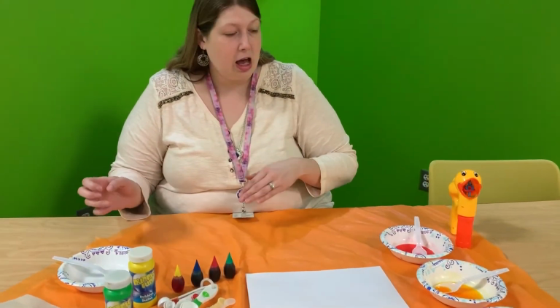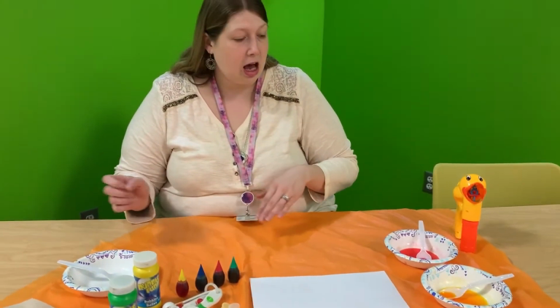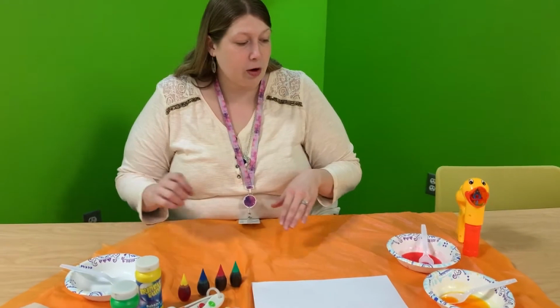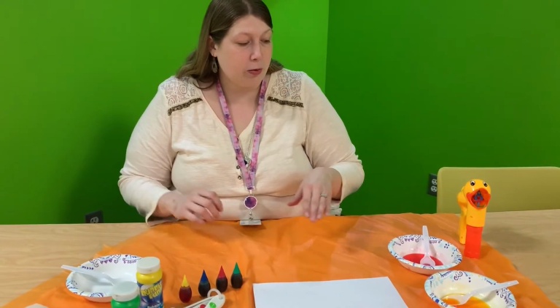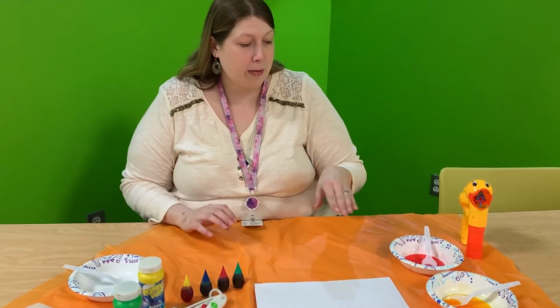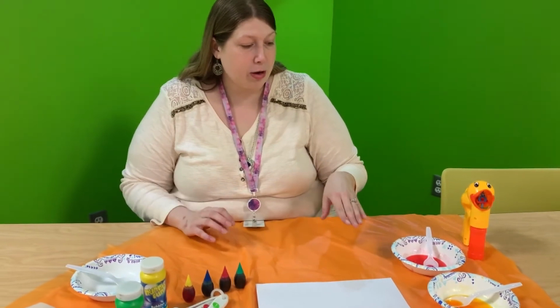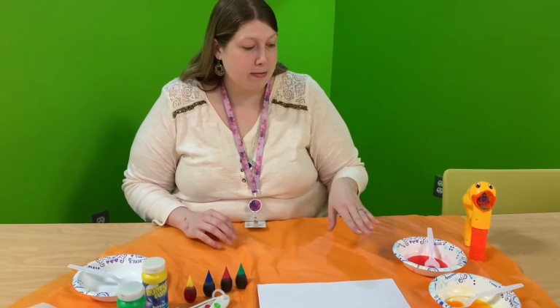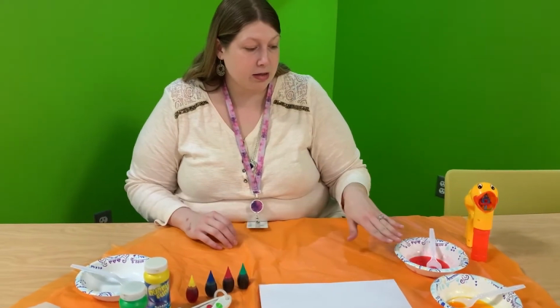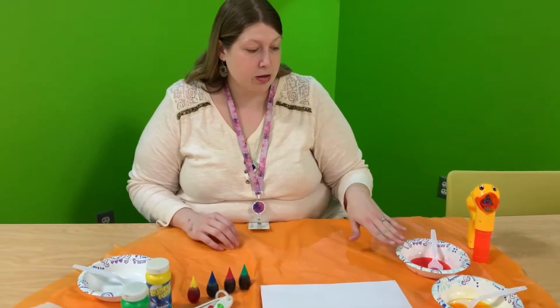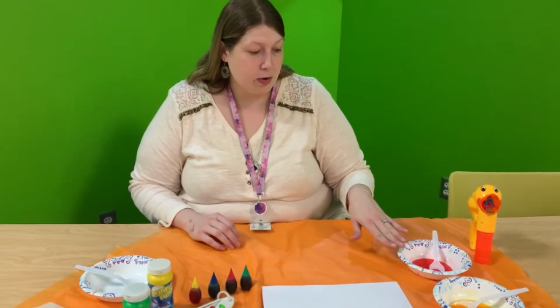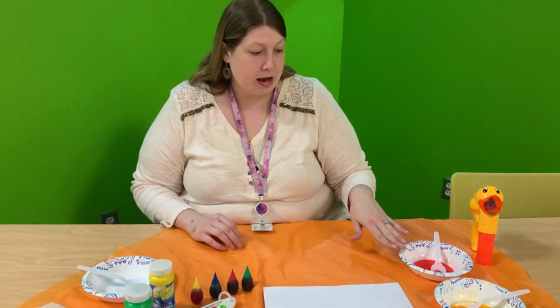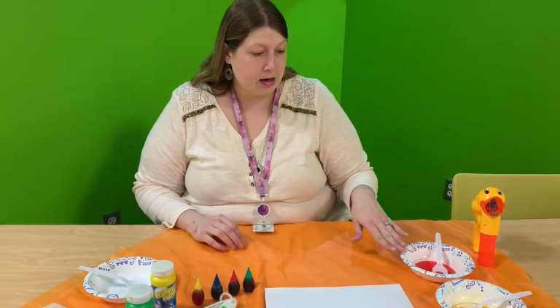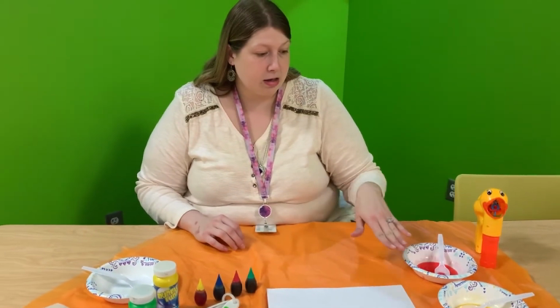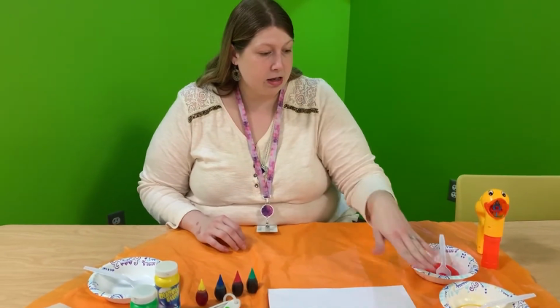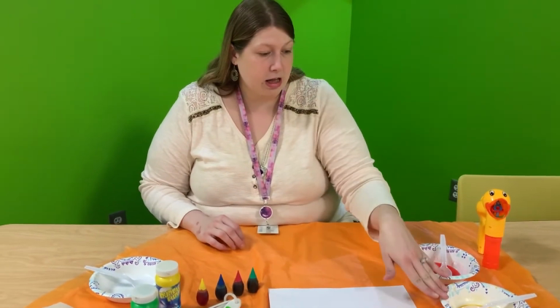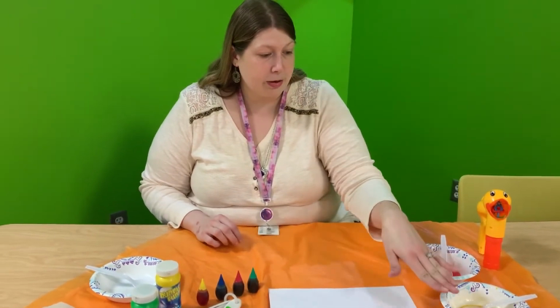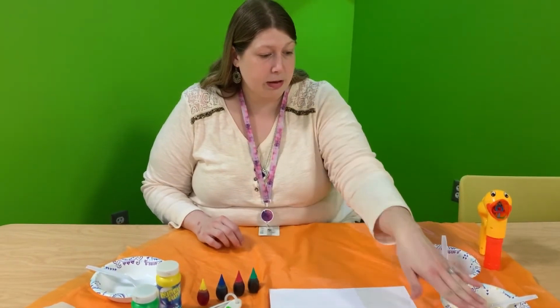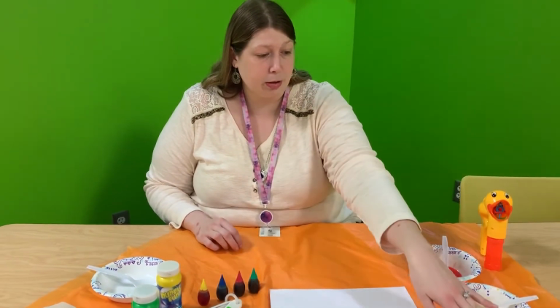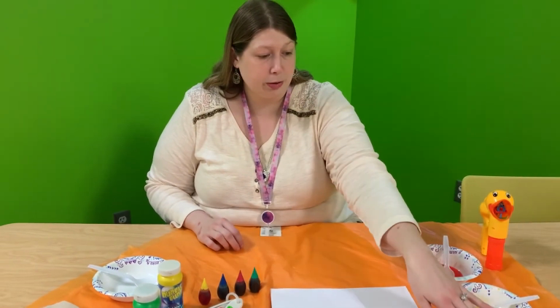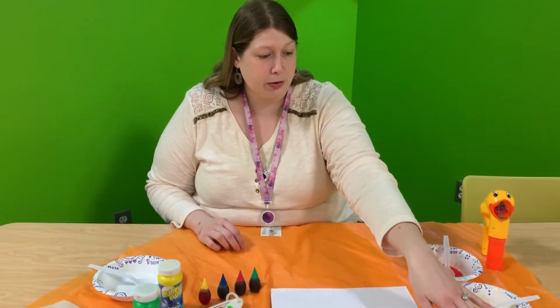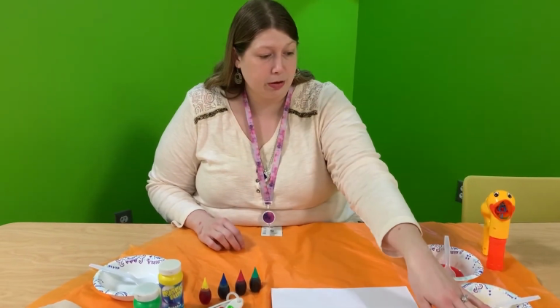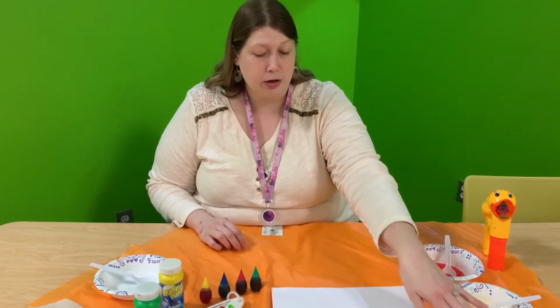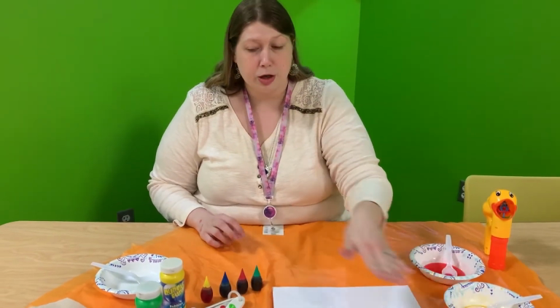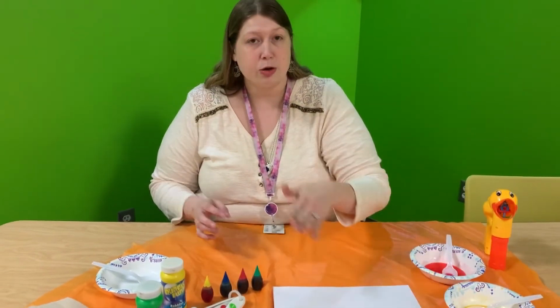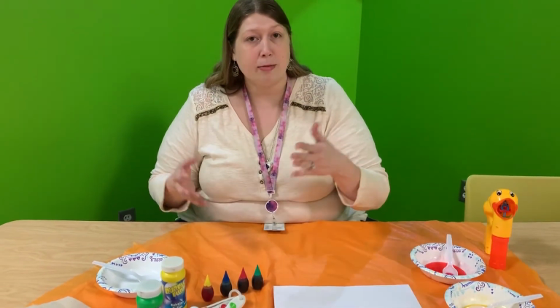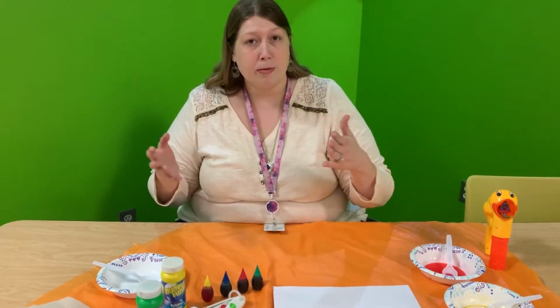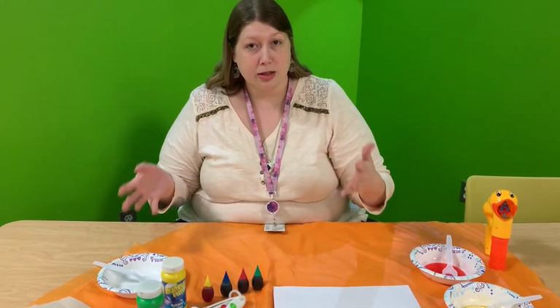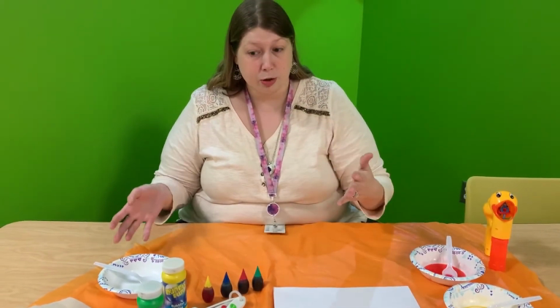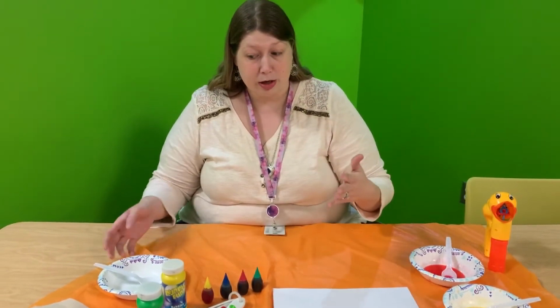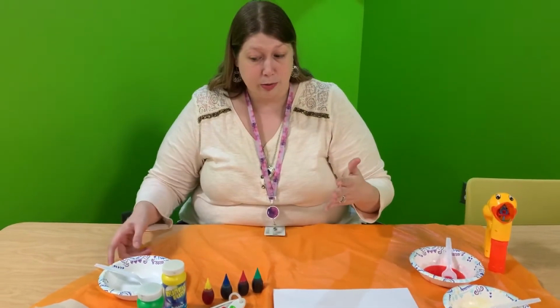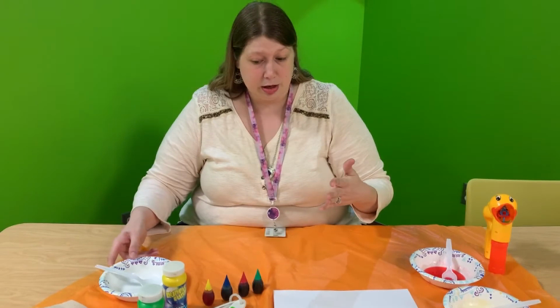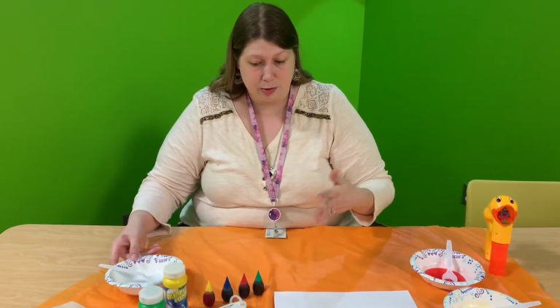I've already pre-mixed the red, the yellow, and the blue, so I'm going to mix the green with you.